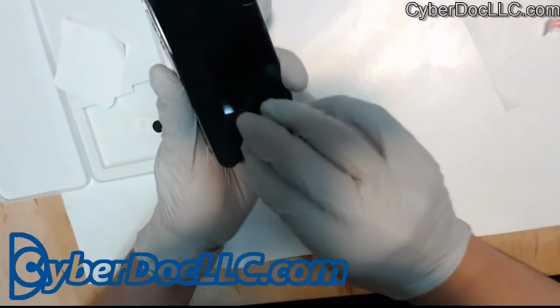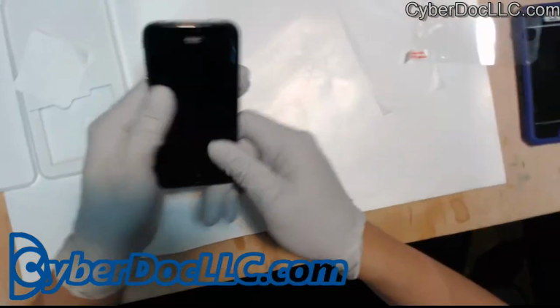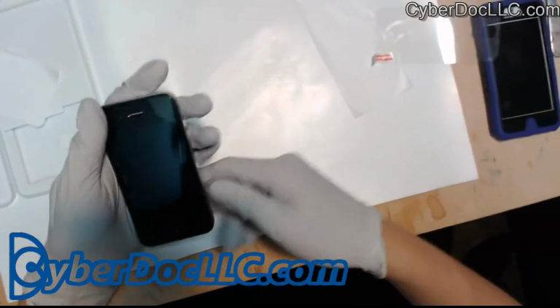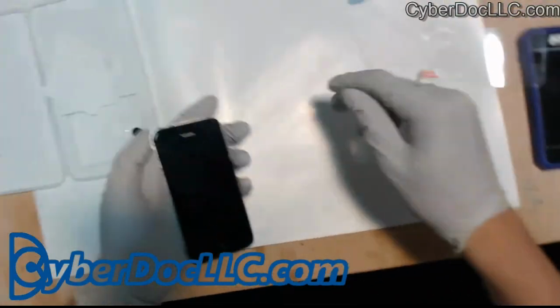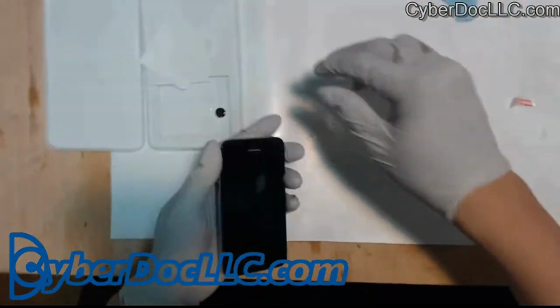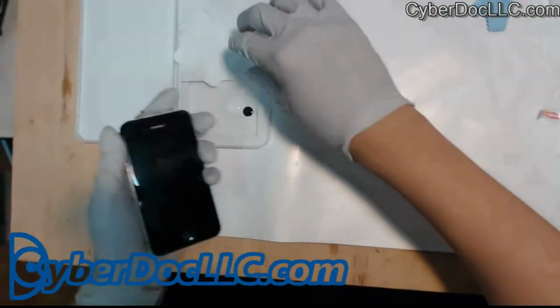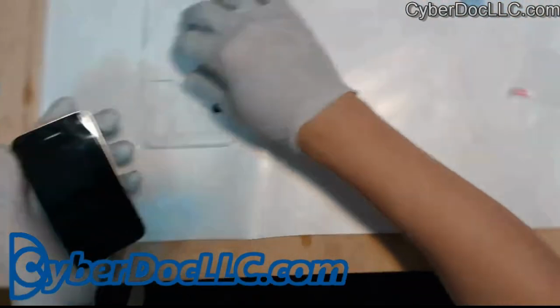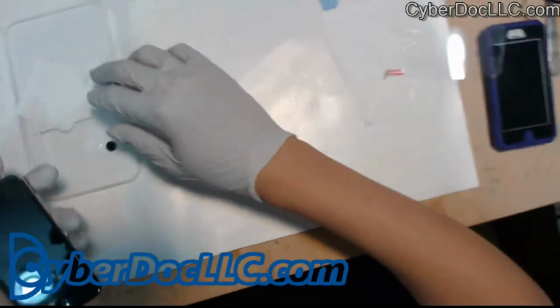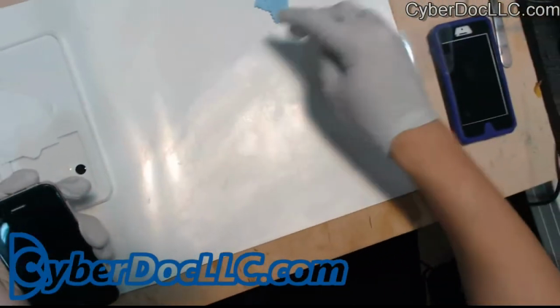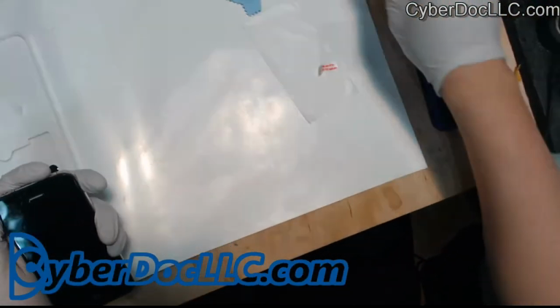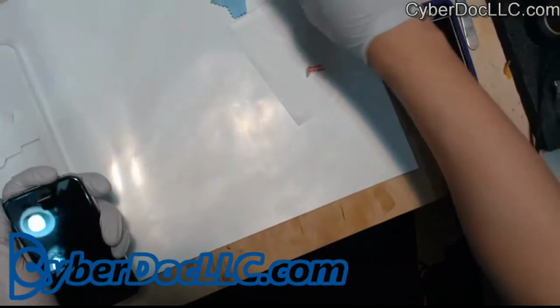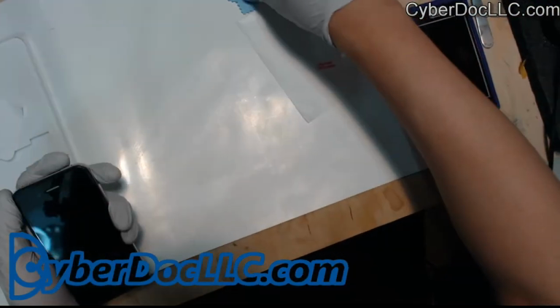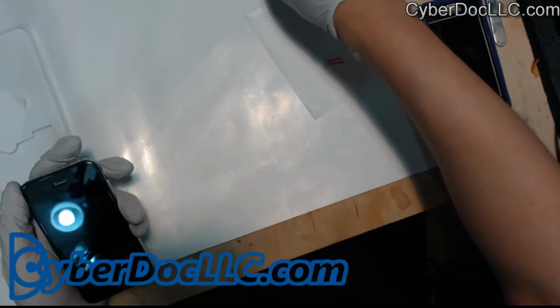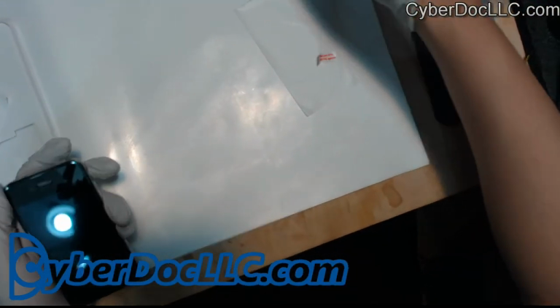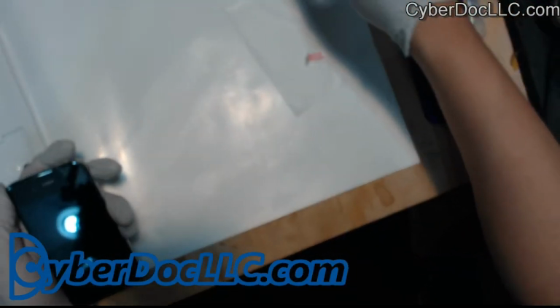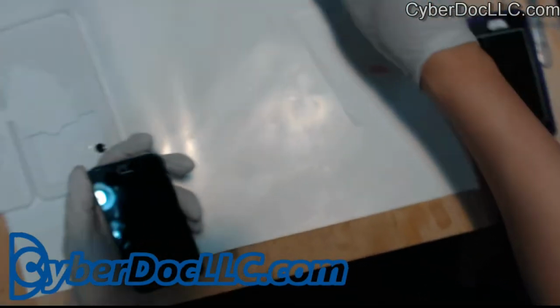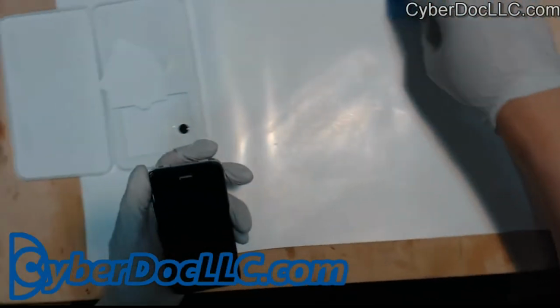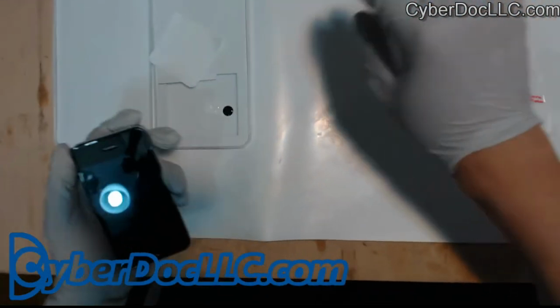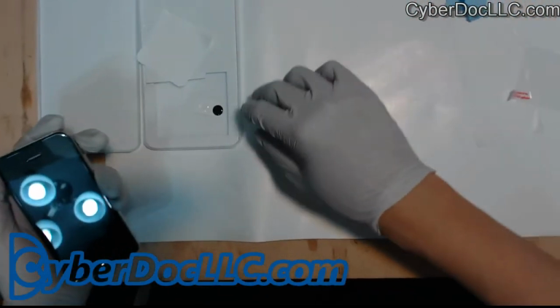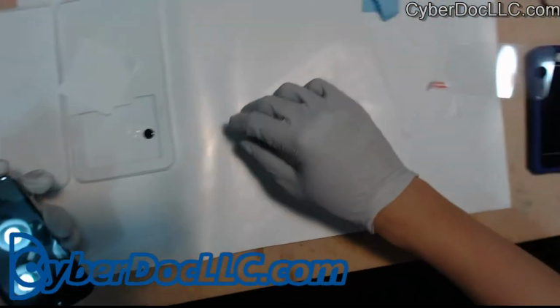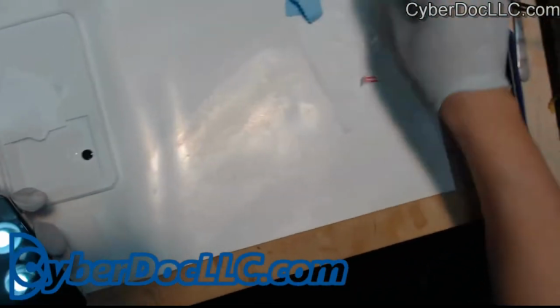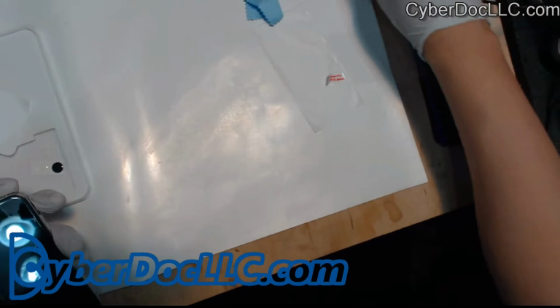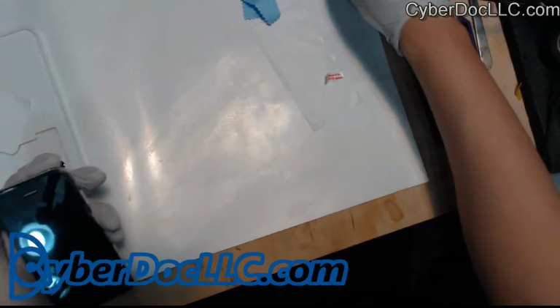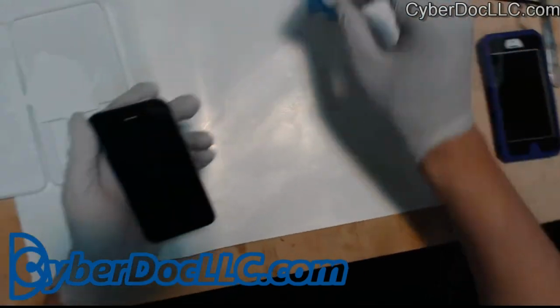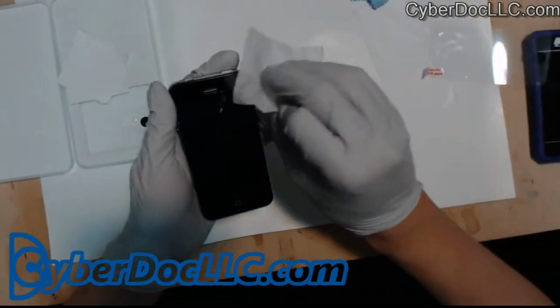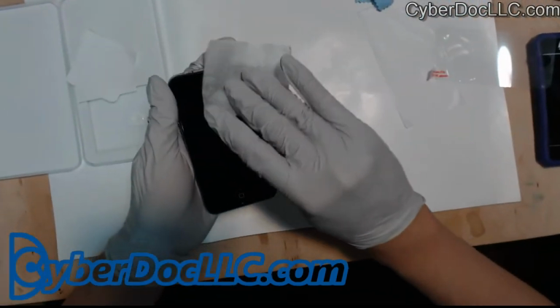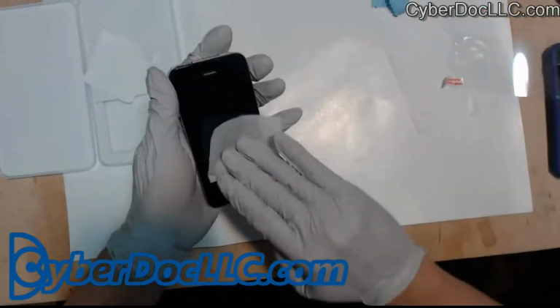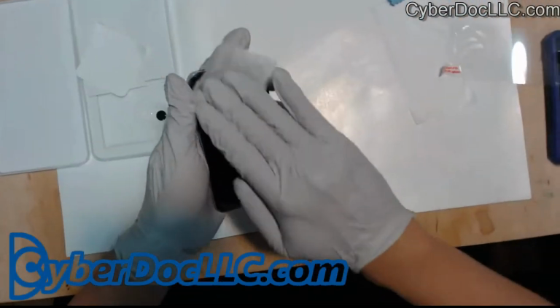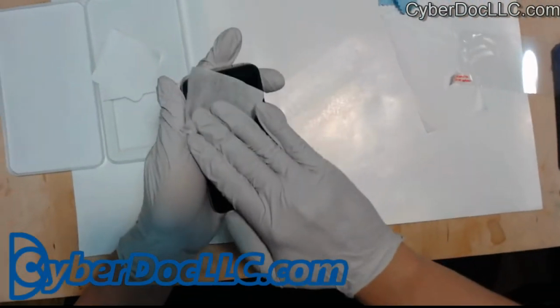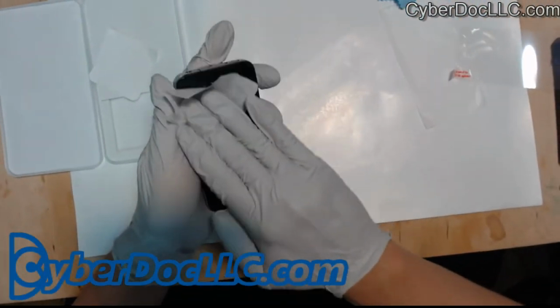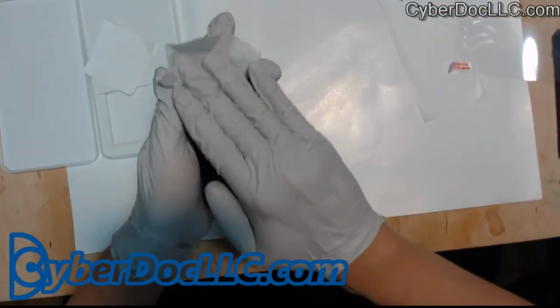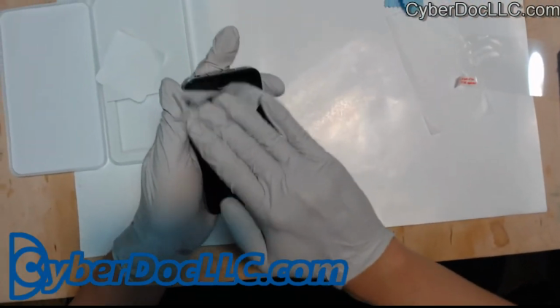After that you're all done. Then you can clean the glass and remove the film from under it.